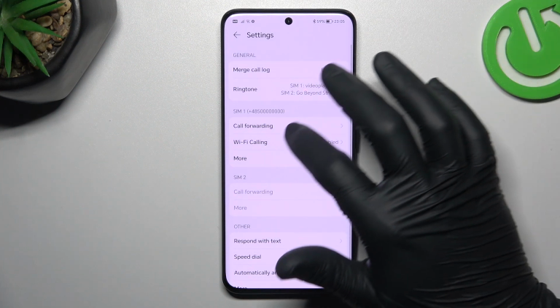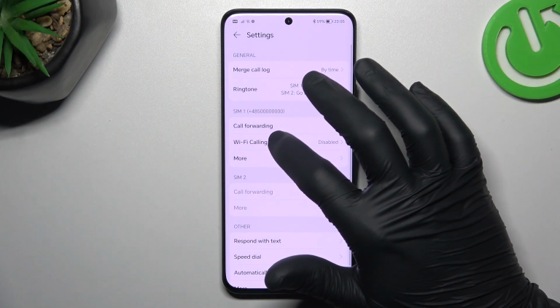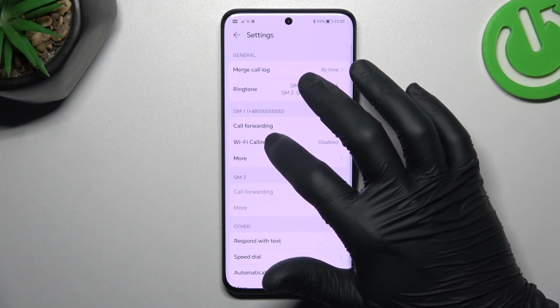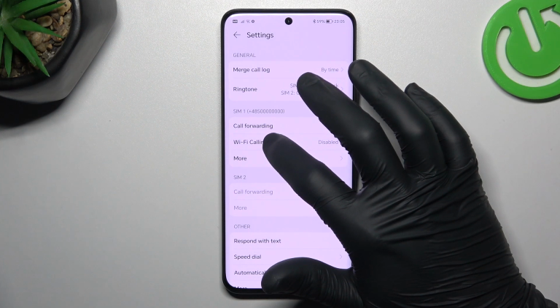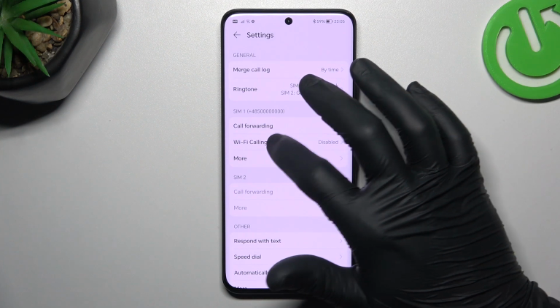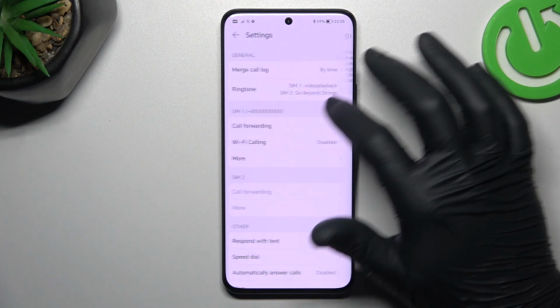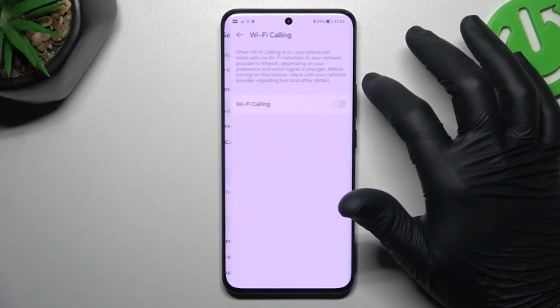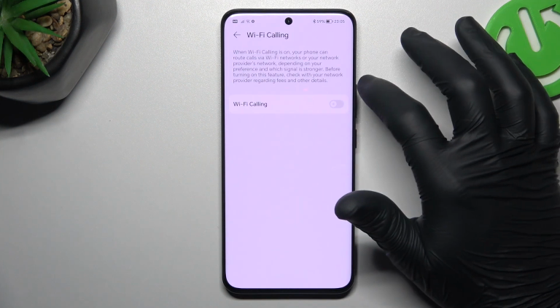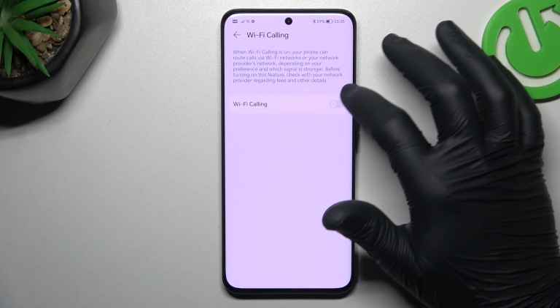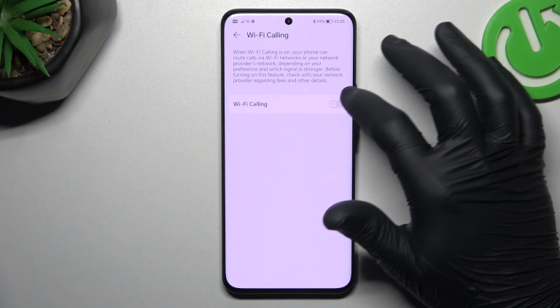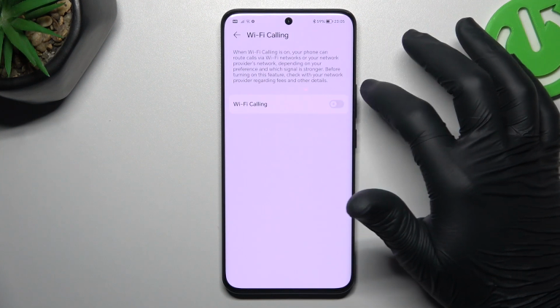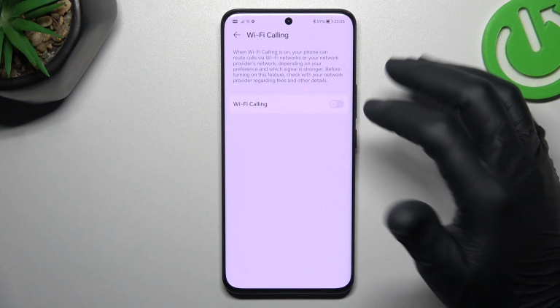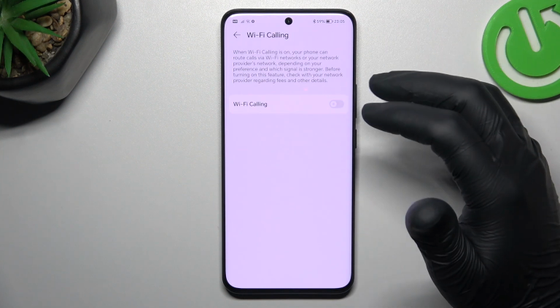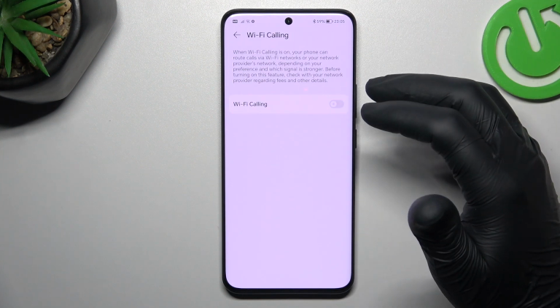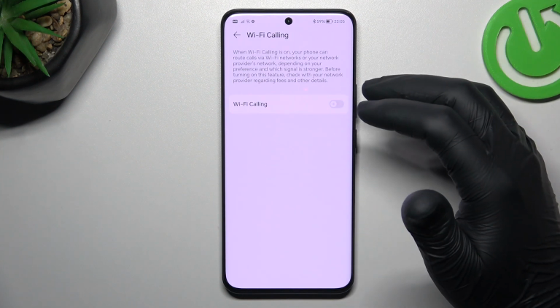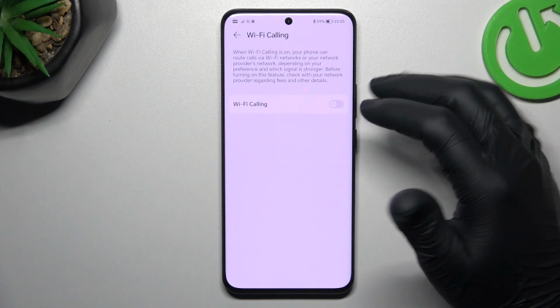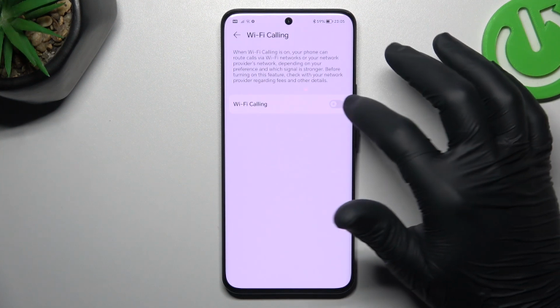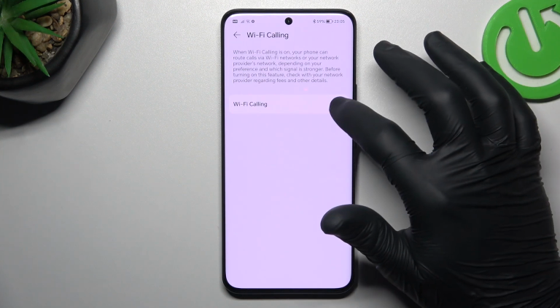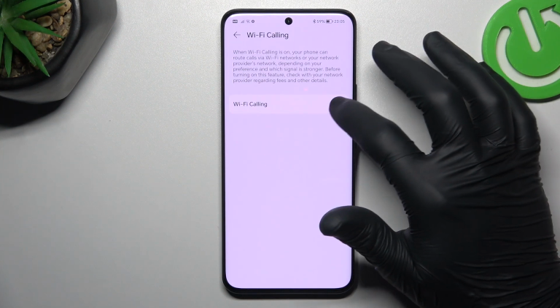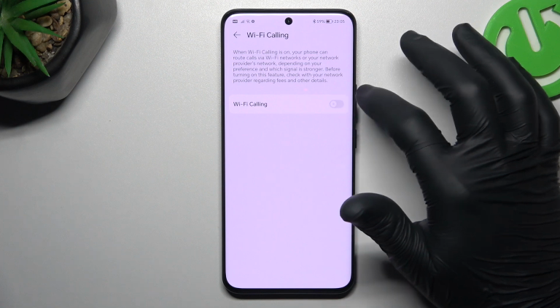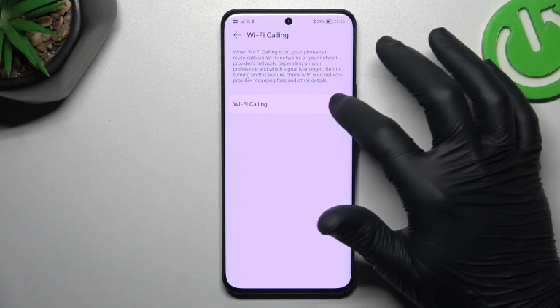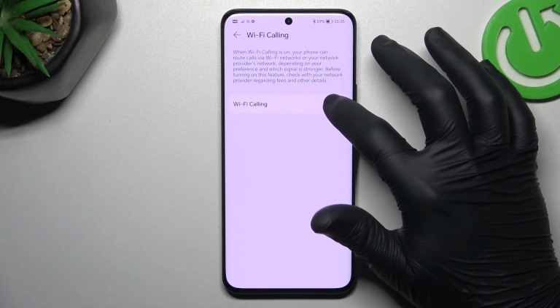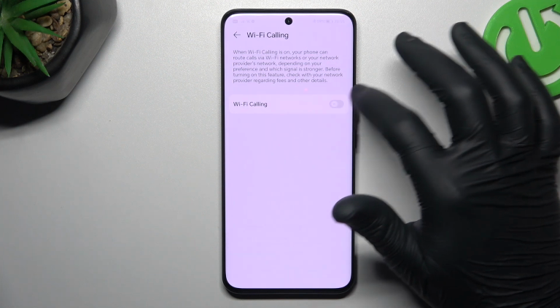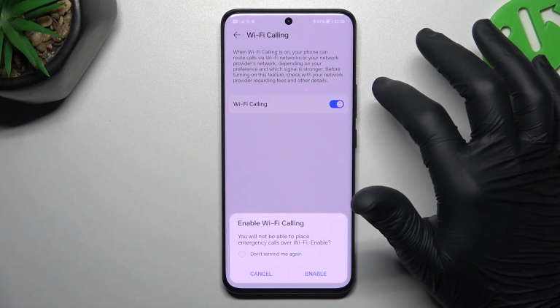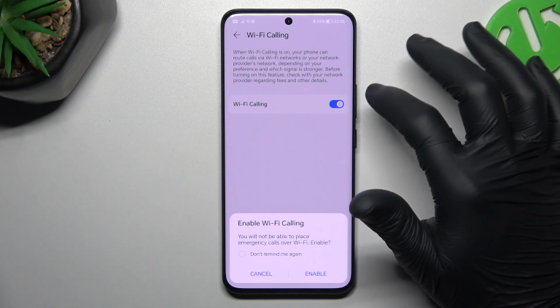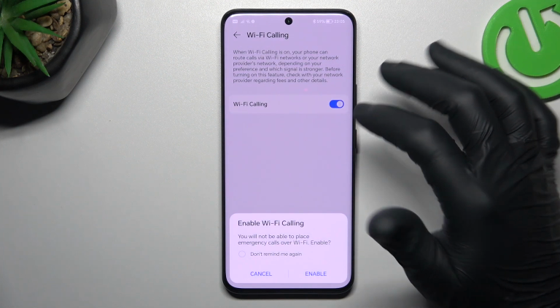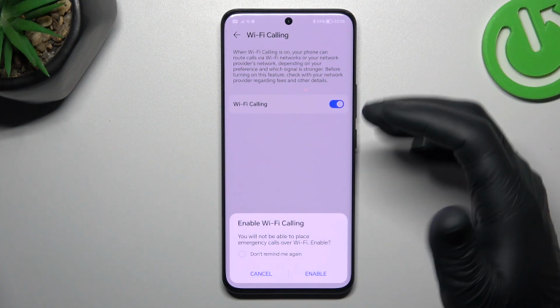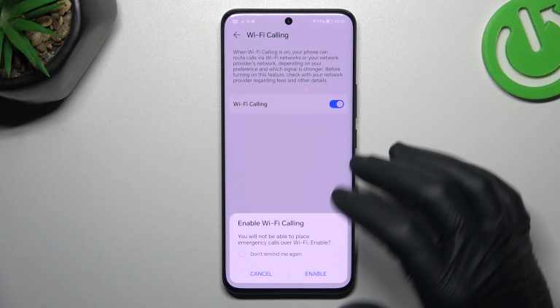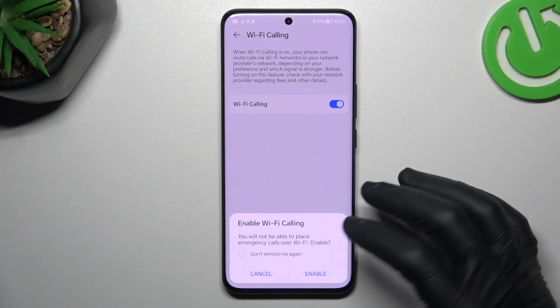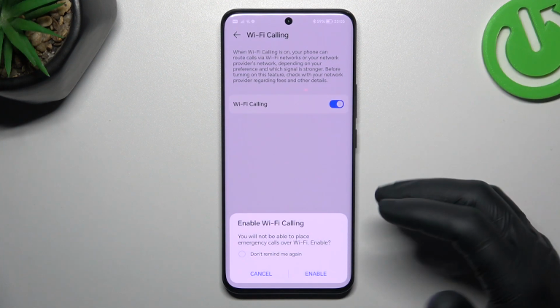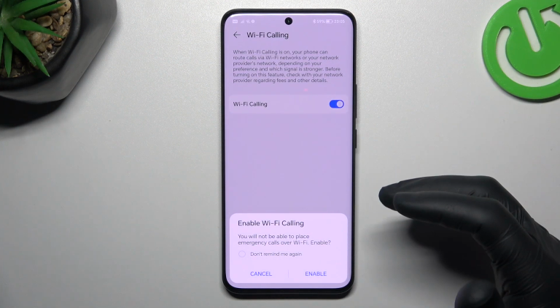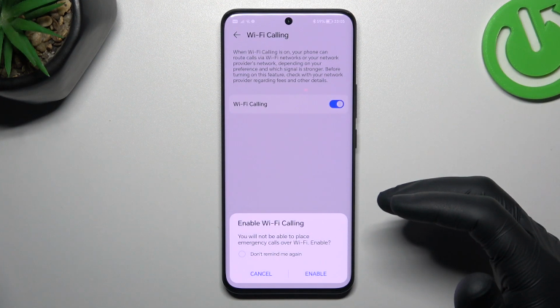Then go to Wi-Fi Calling, and now you can manage this function using the toggle switcher — just switch it on or switch it off as you wish.